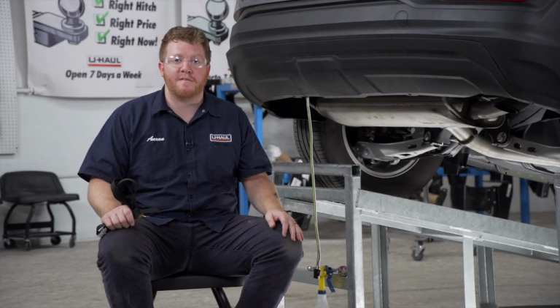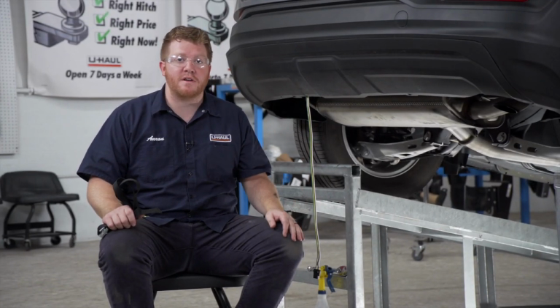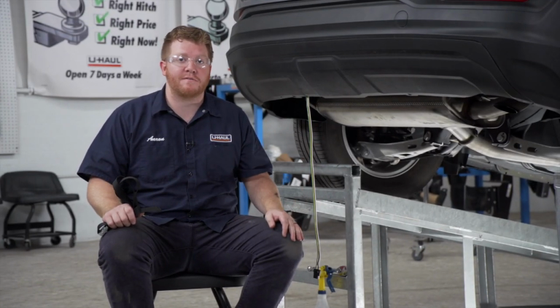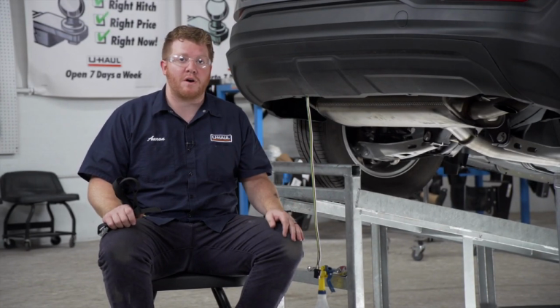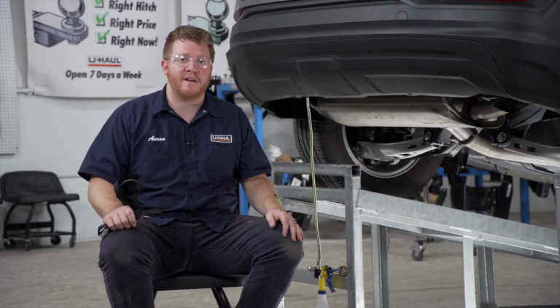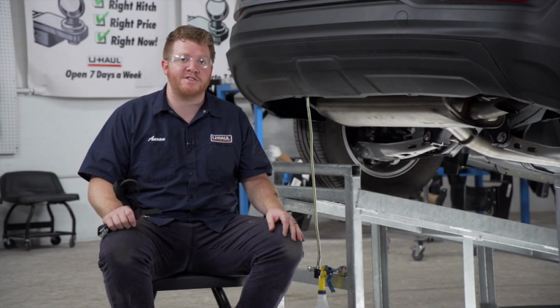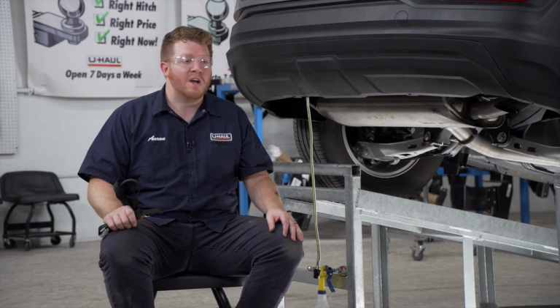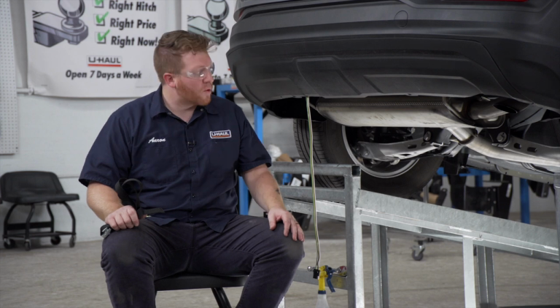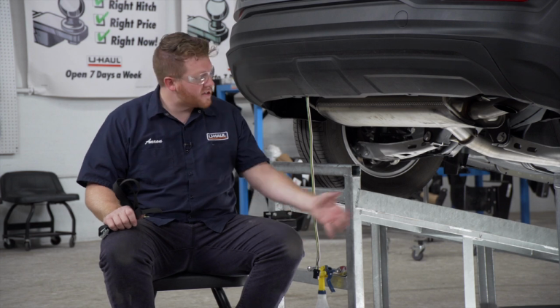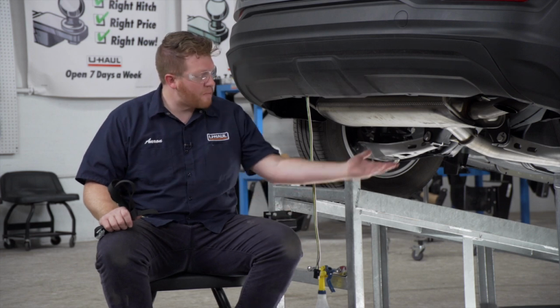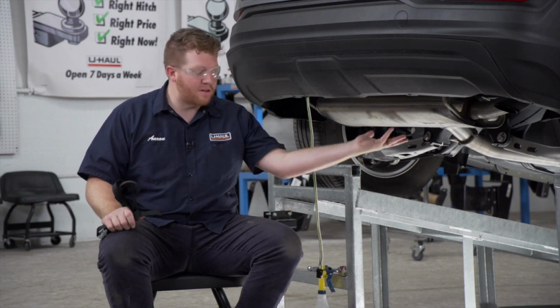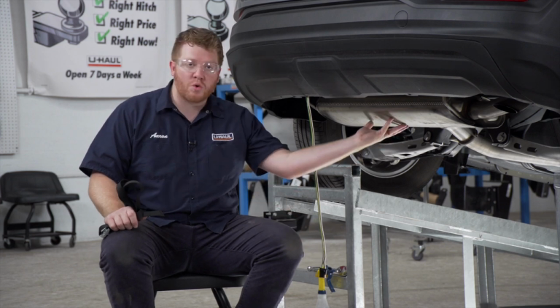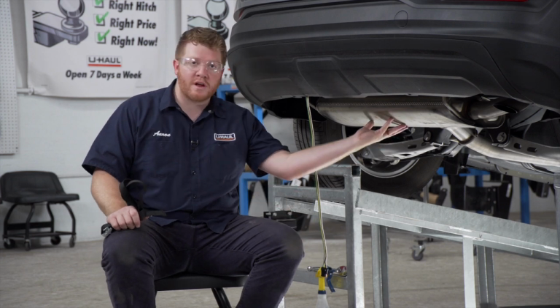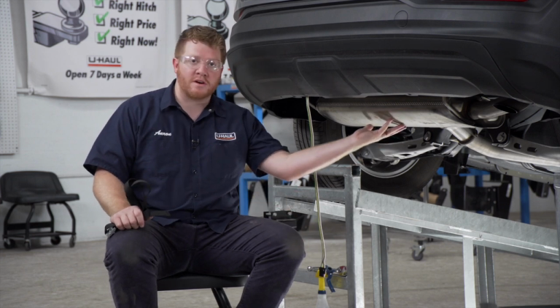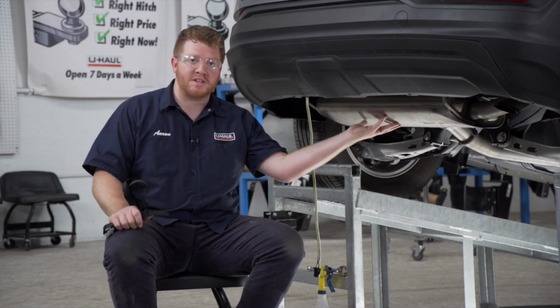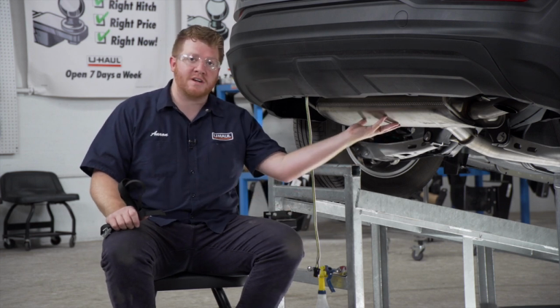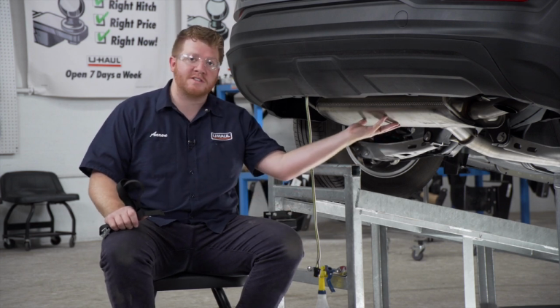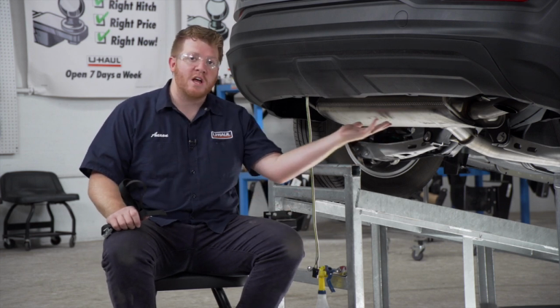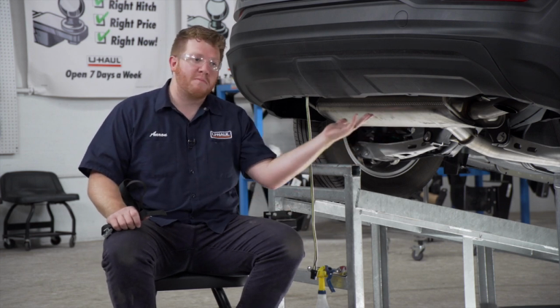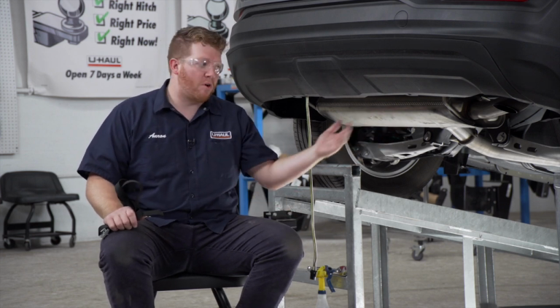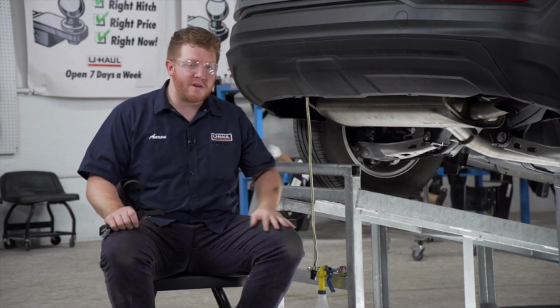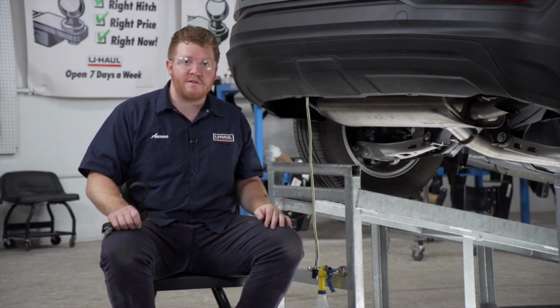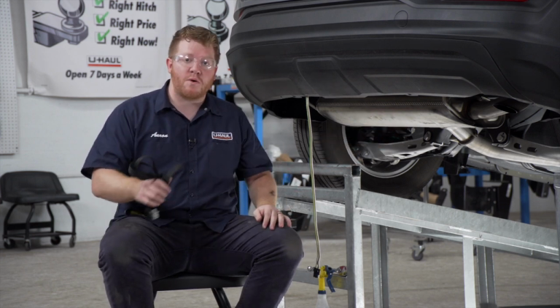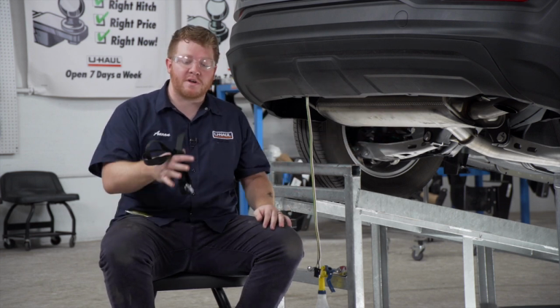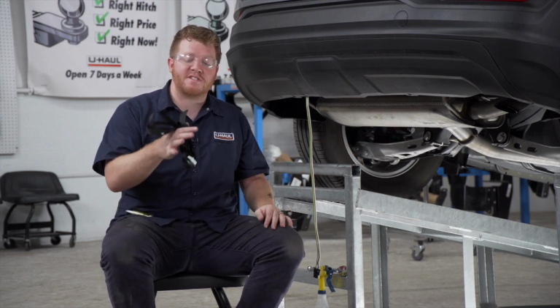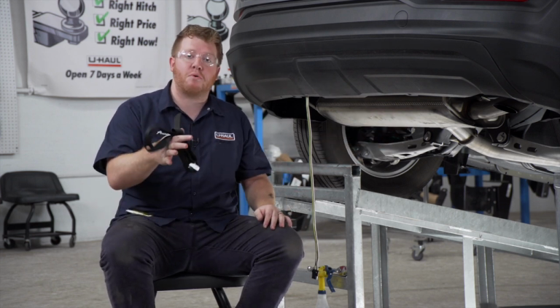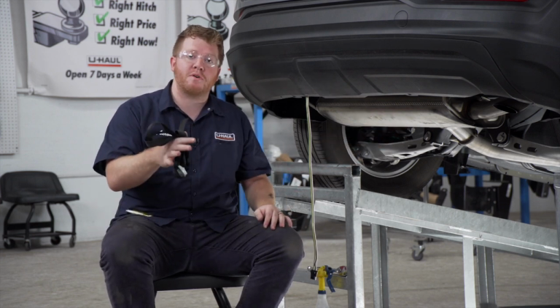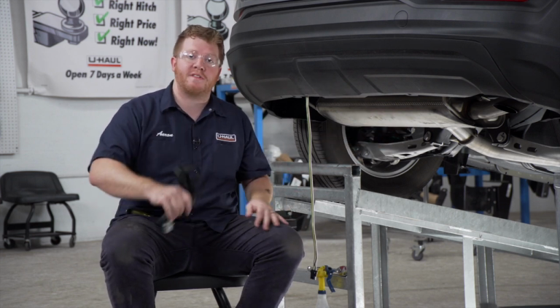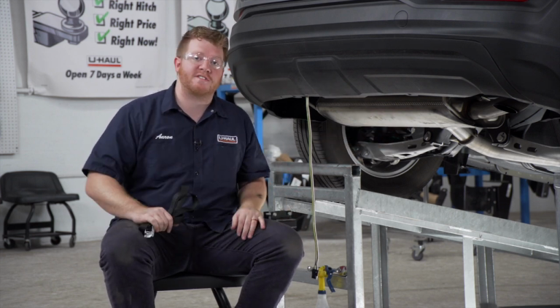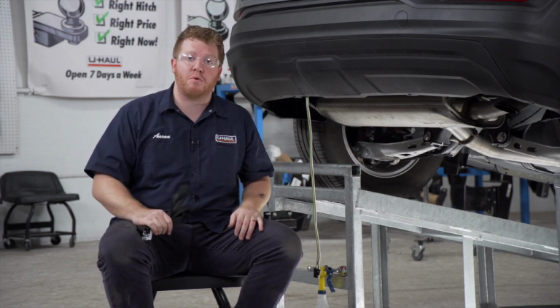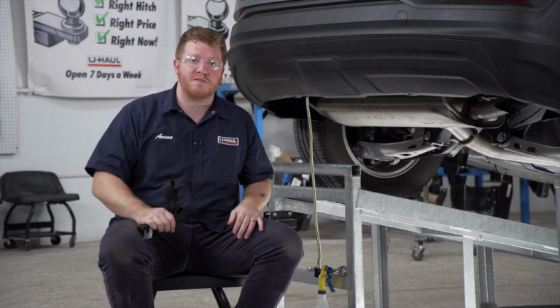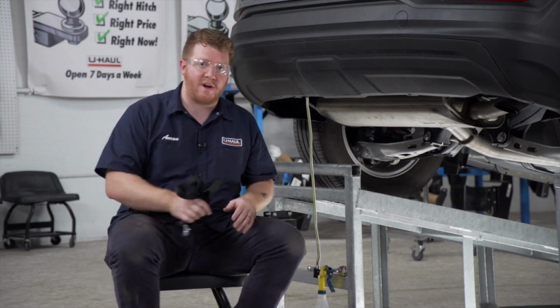We're going to start by prepping the underbody of our vehicle for our hitch. We're going to start by lowering our exhaust. Before we do that, we're going to support it with a support strap and bring it around this crossmember.